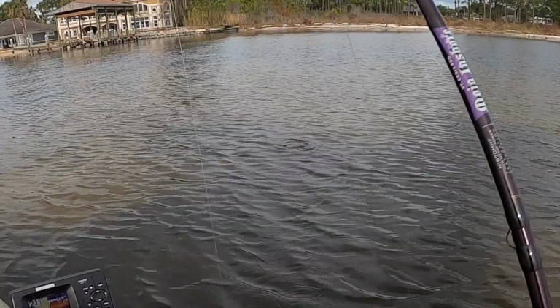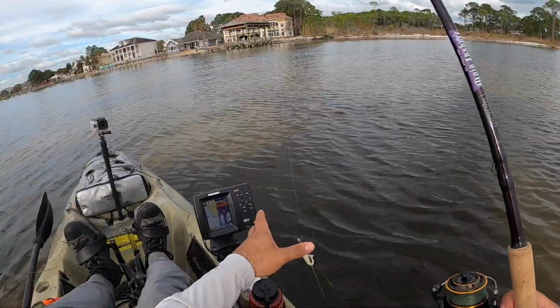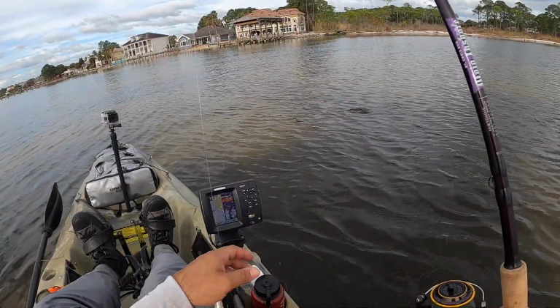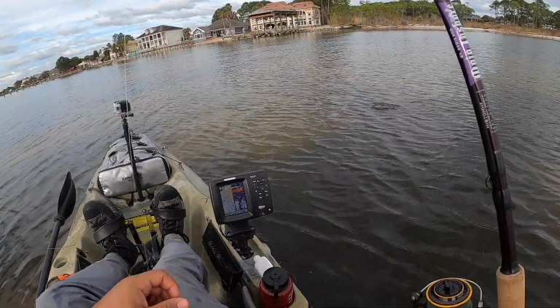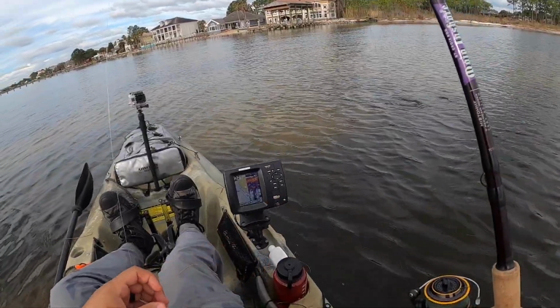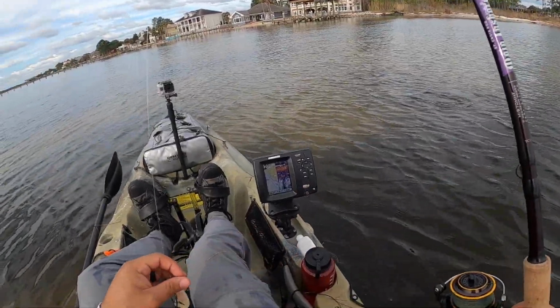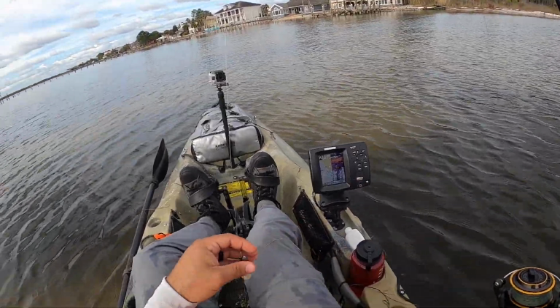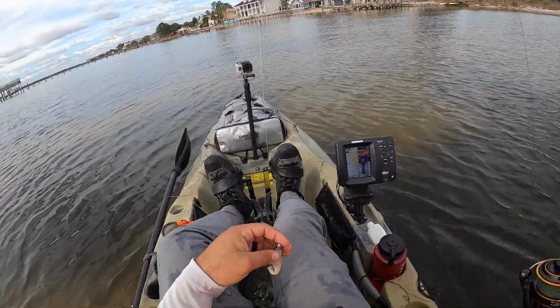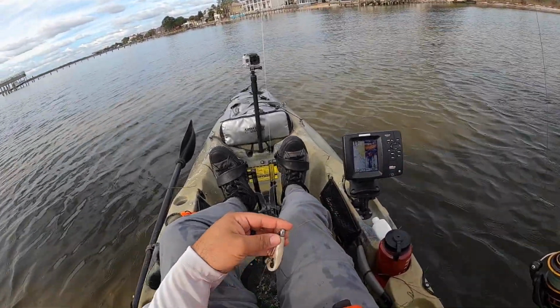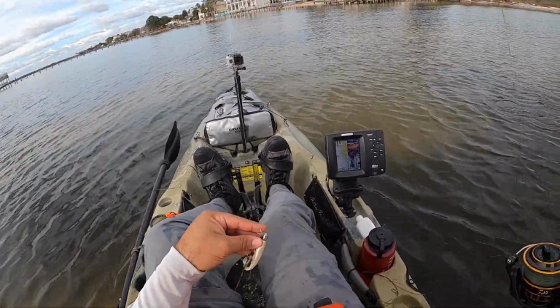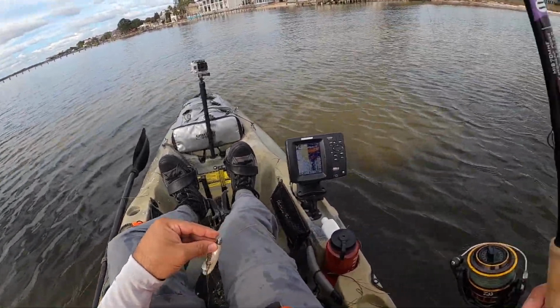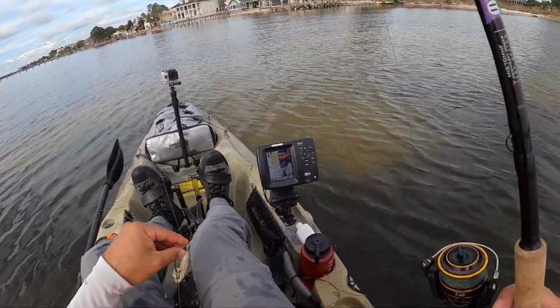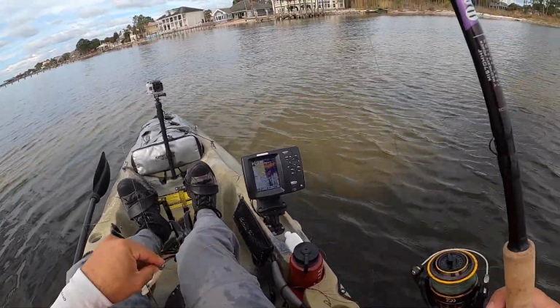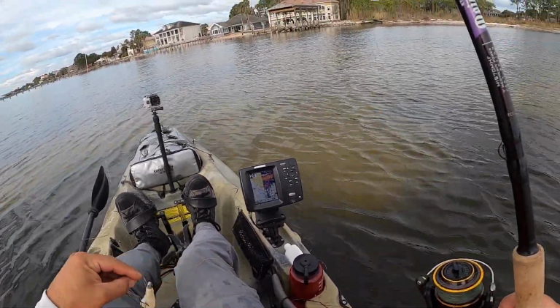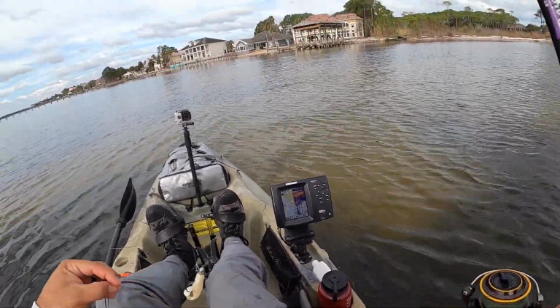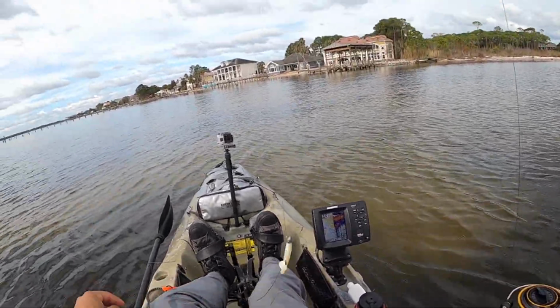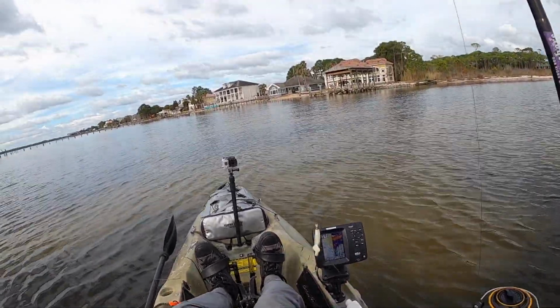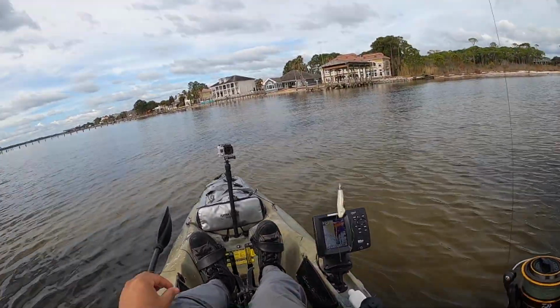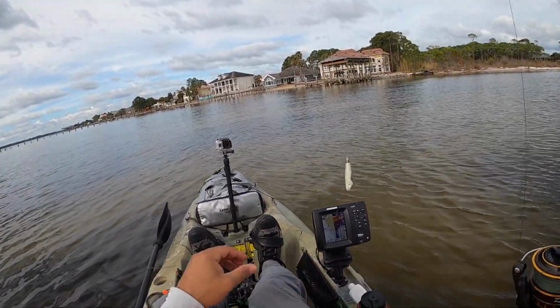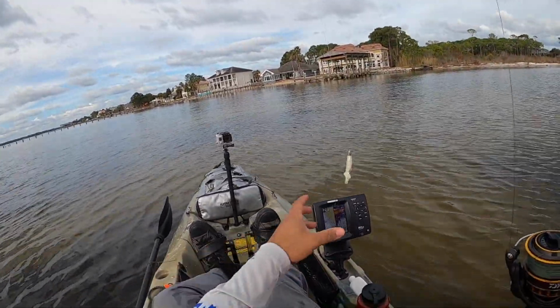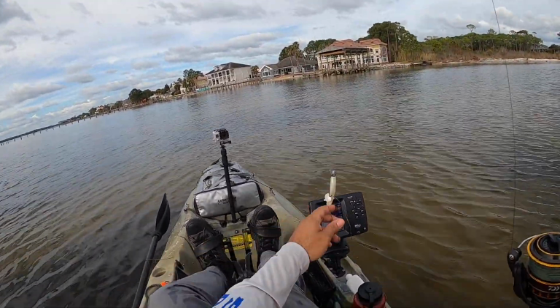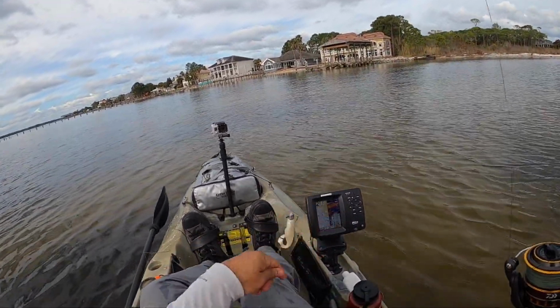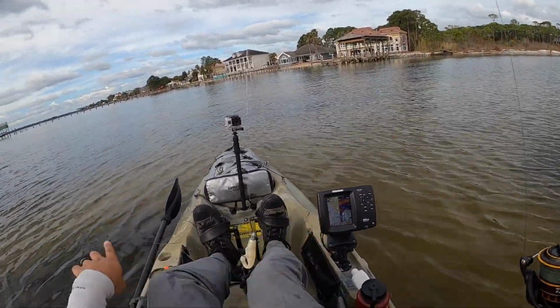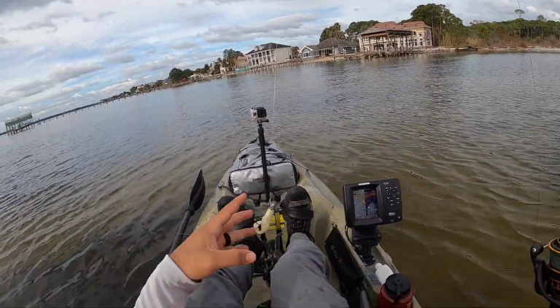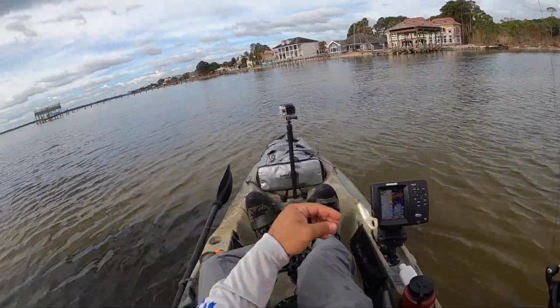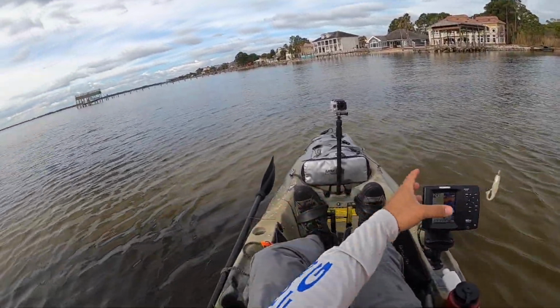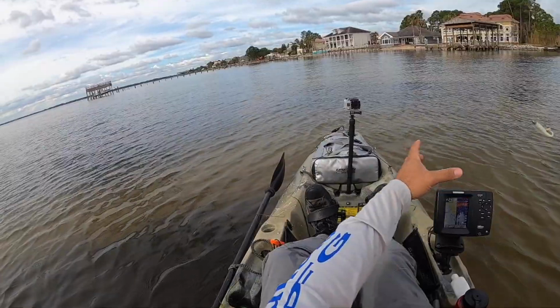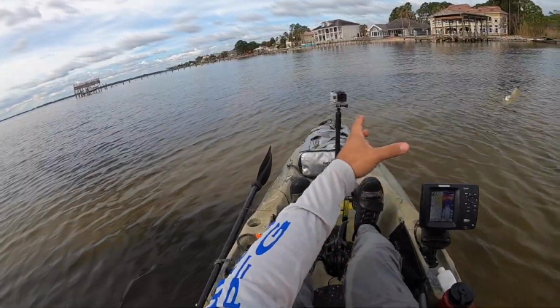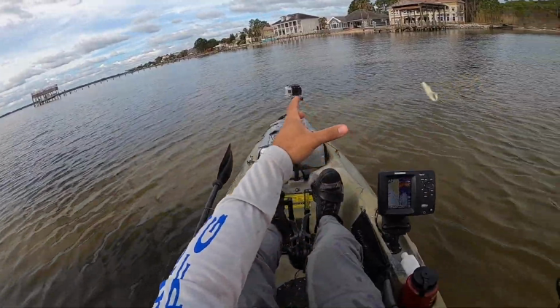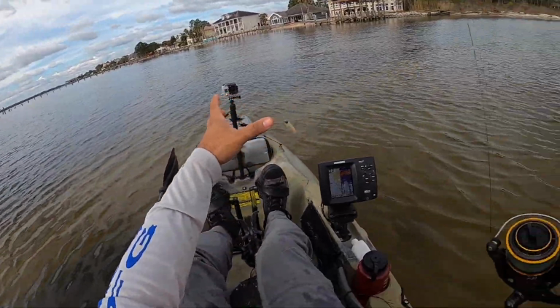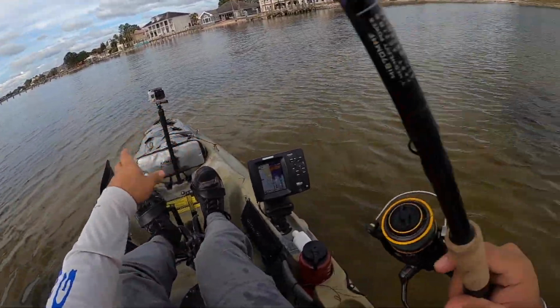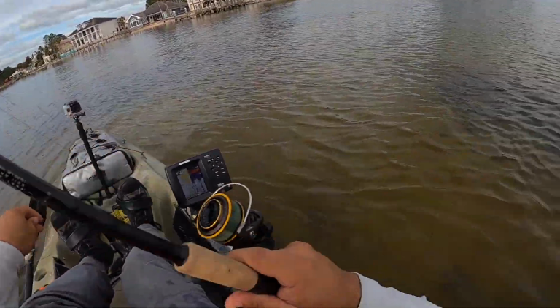Oh, that was a flounder — followed it. That's pretty cool.